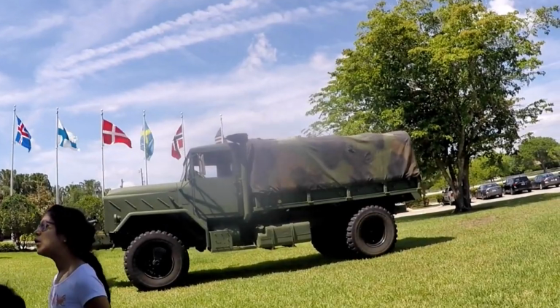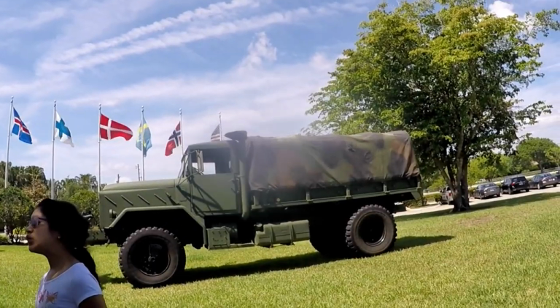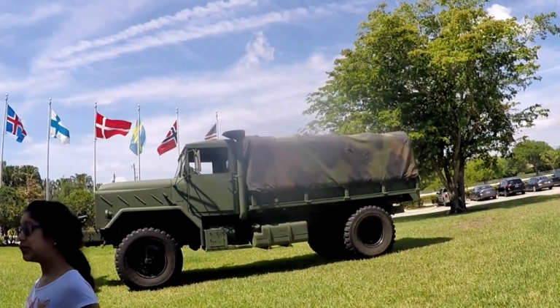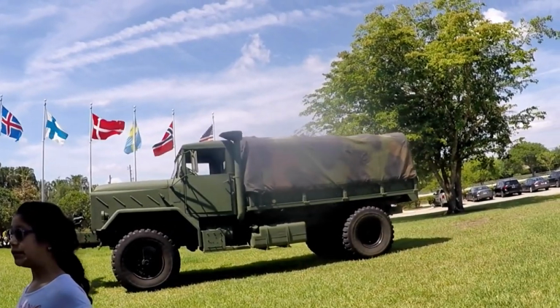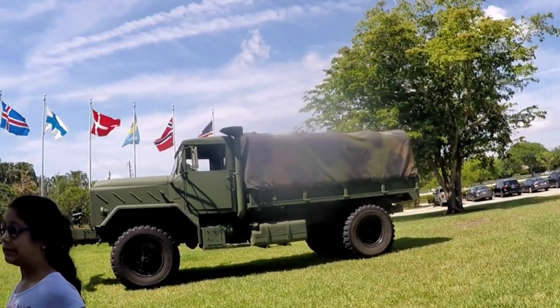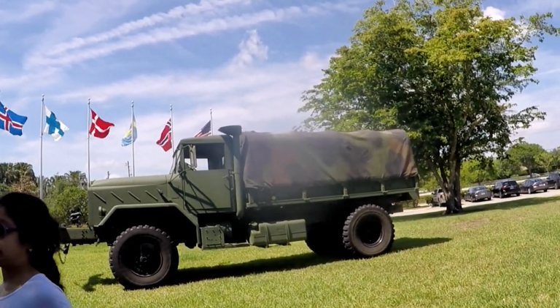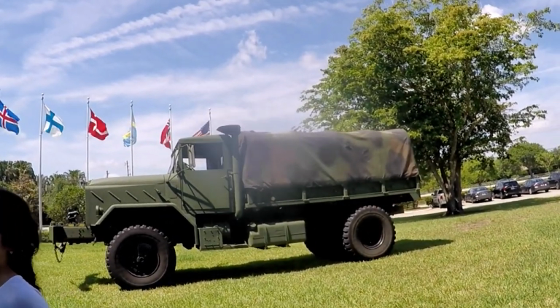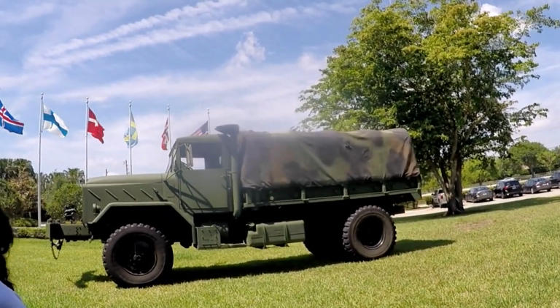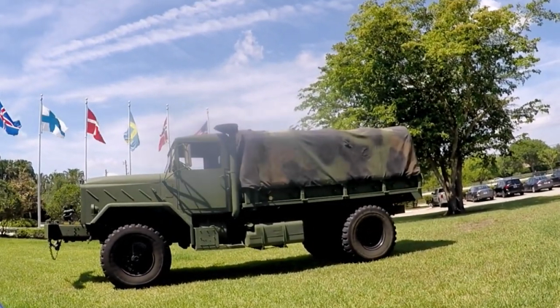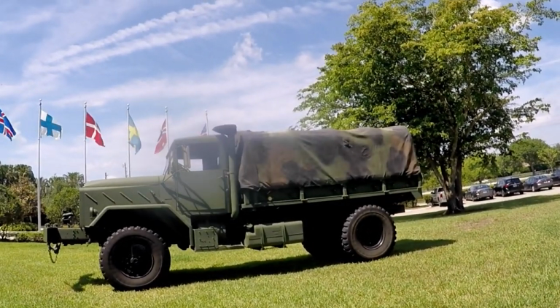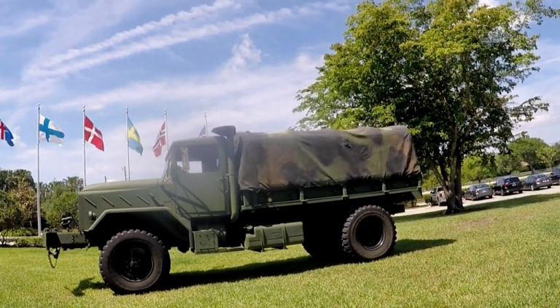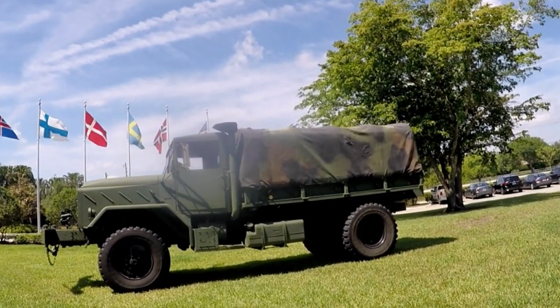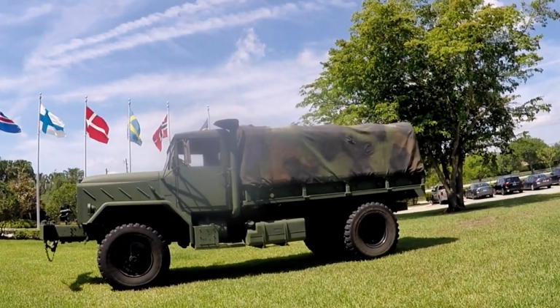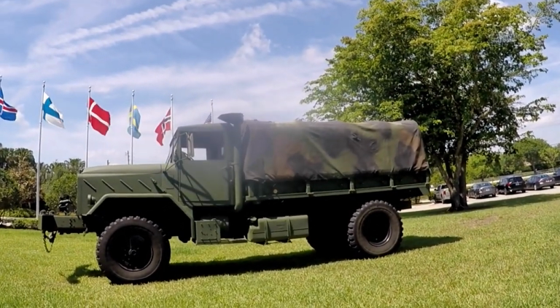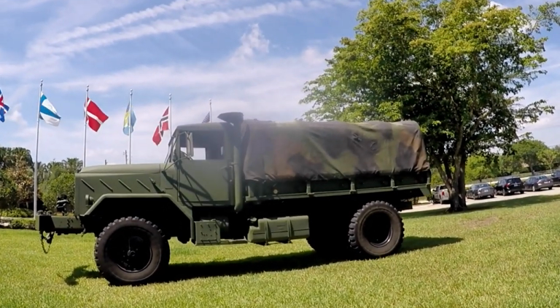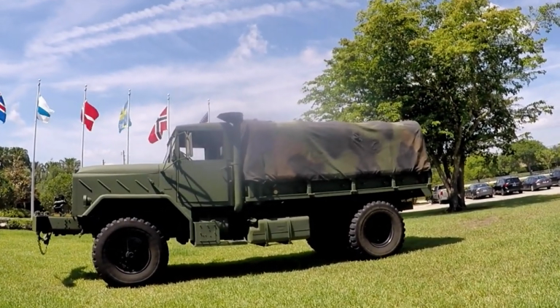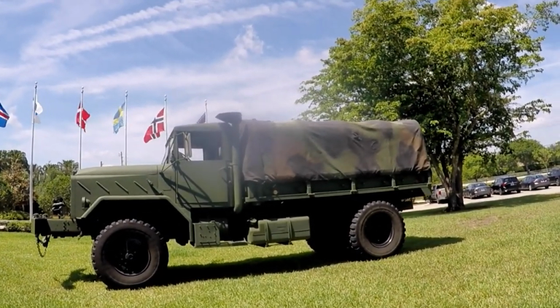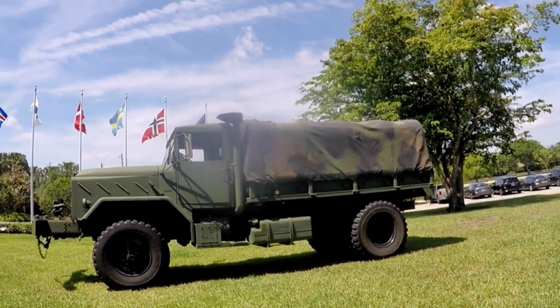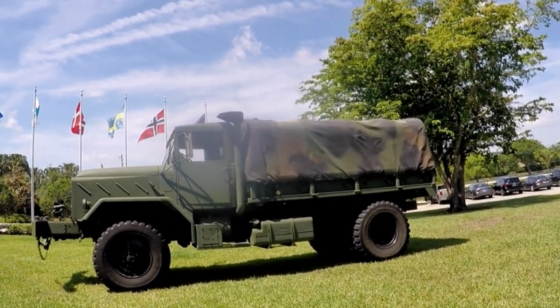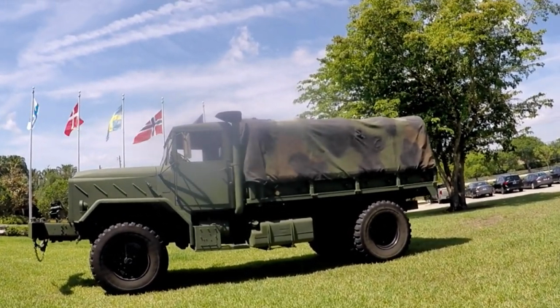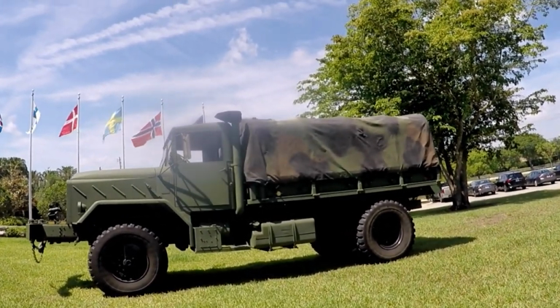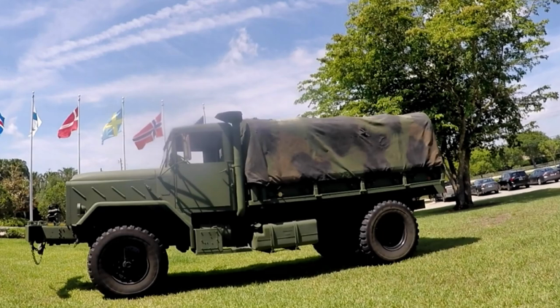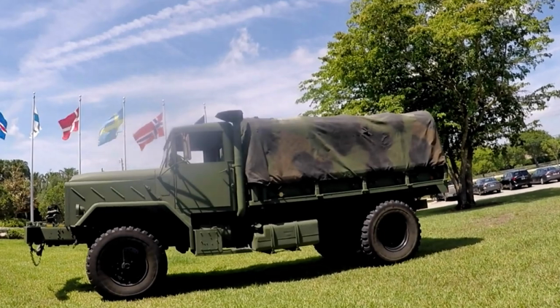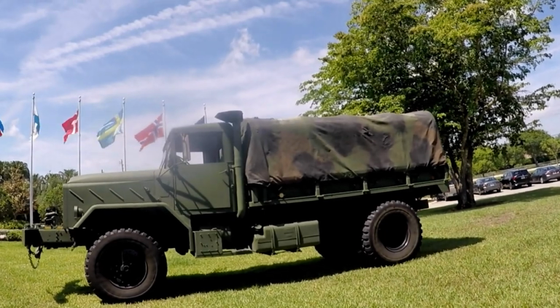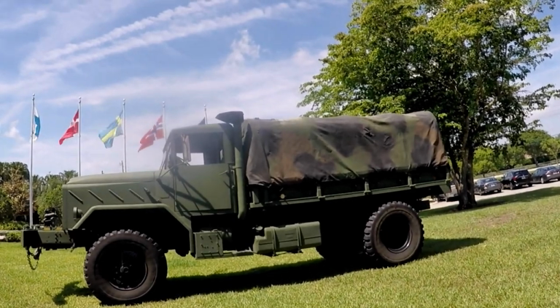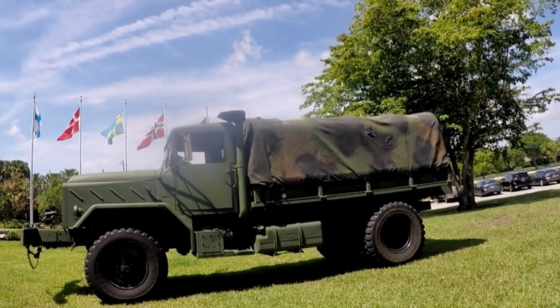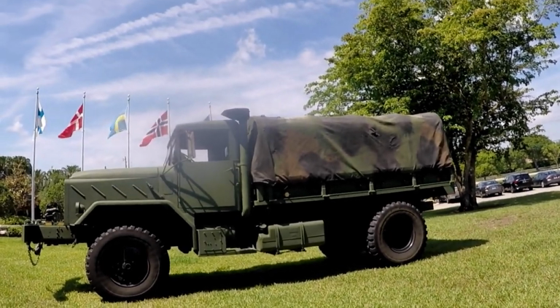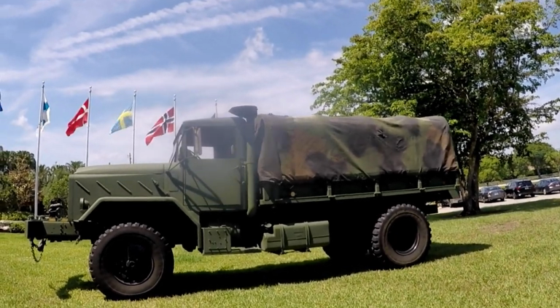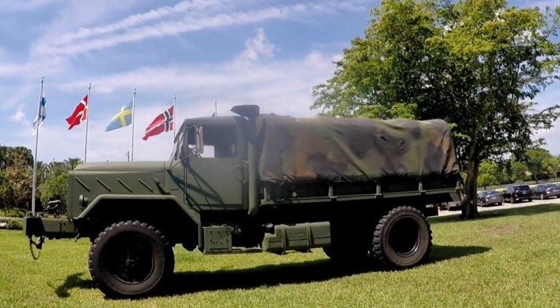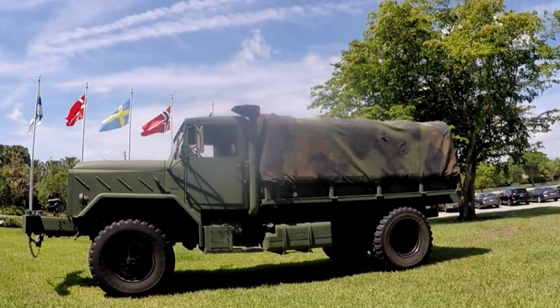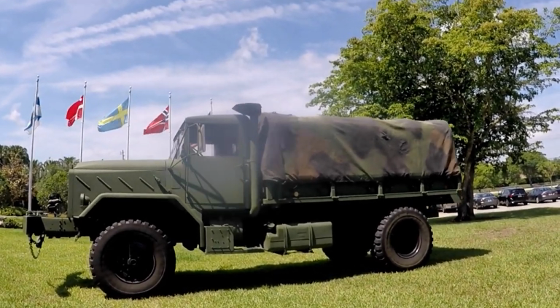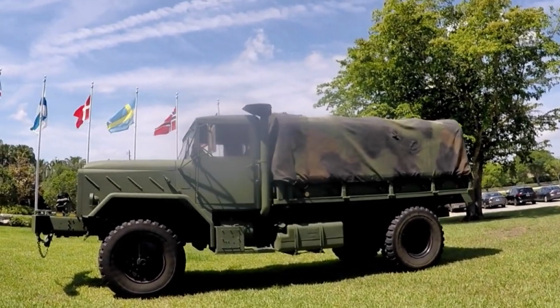The 1980s M931 five-ton U.S. Army truck.